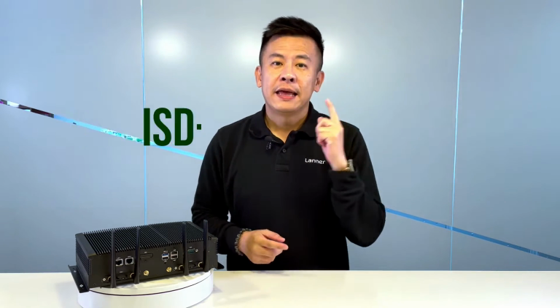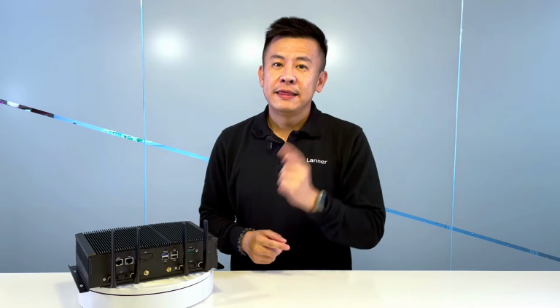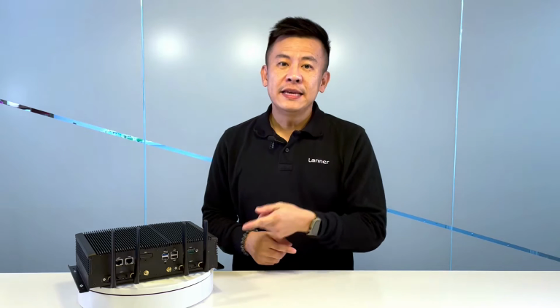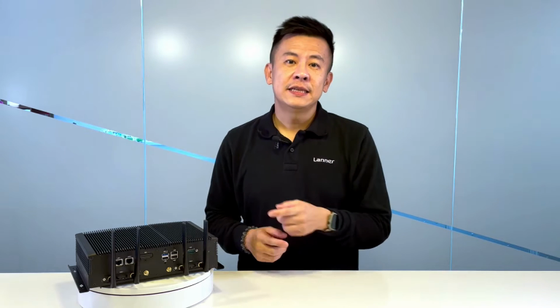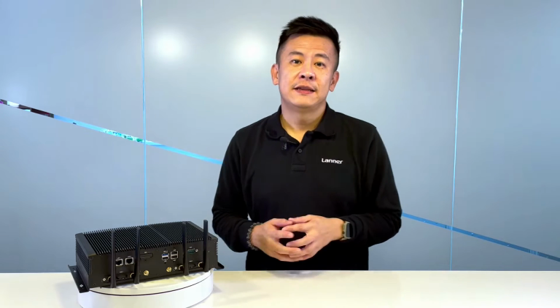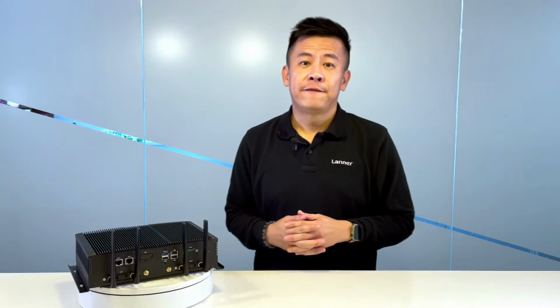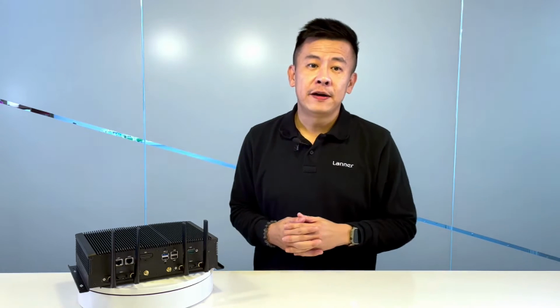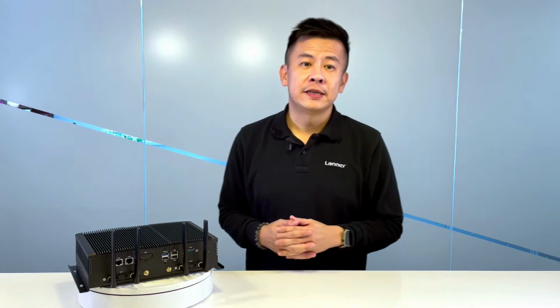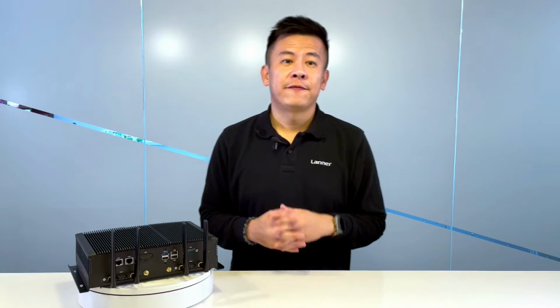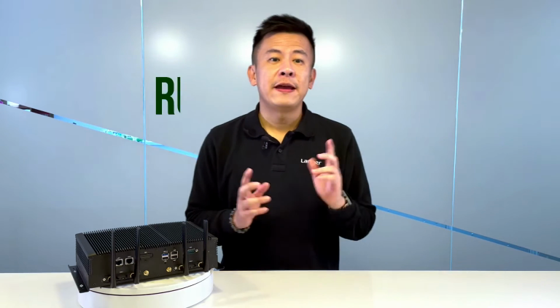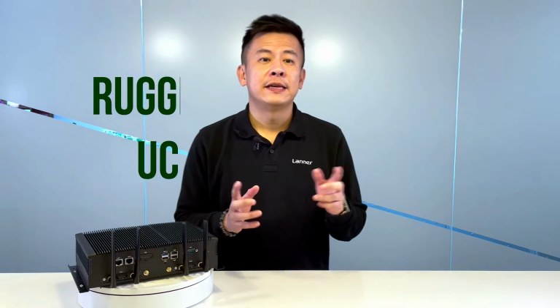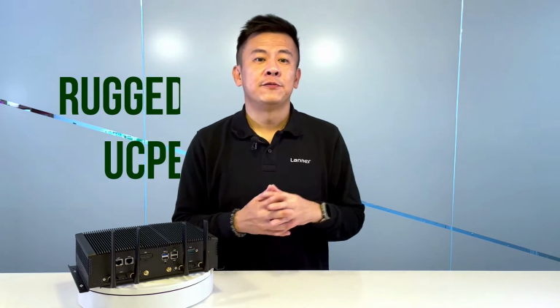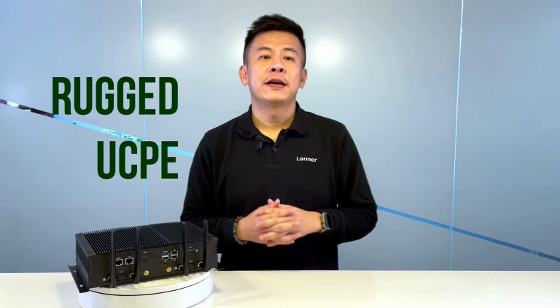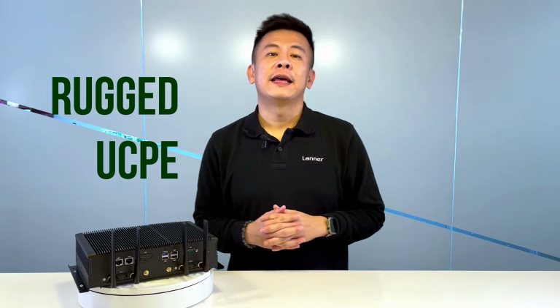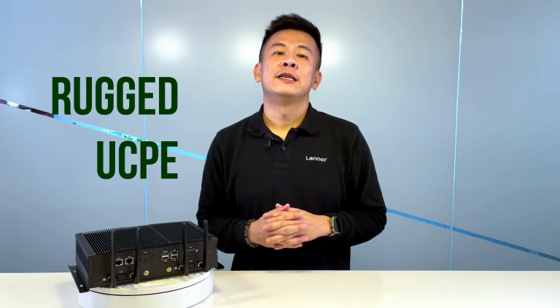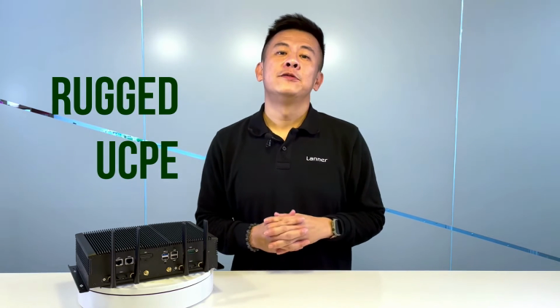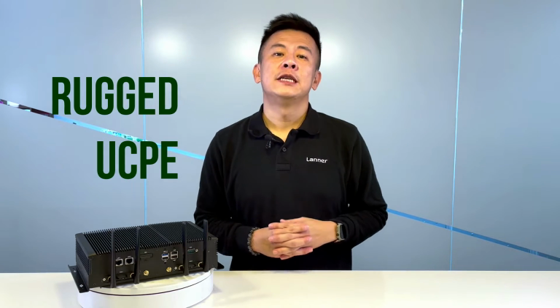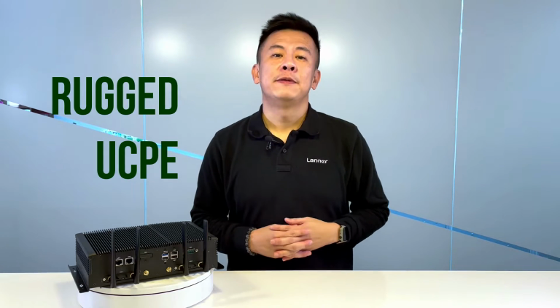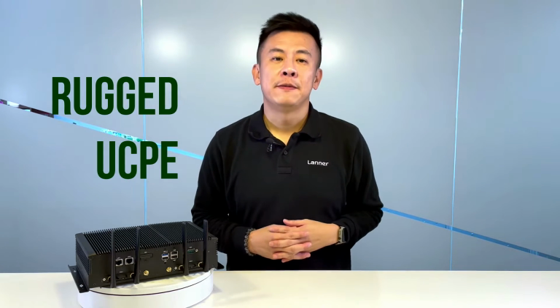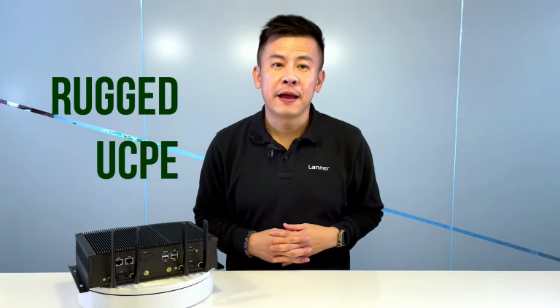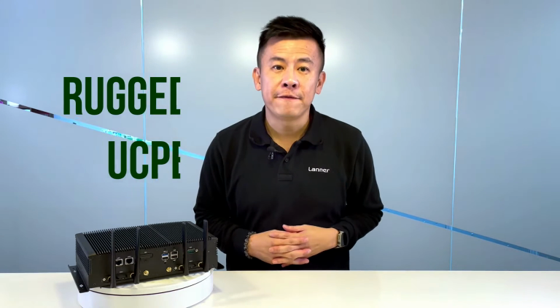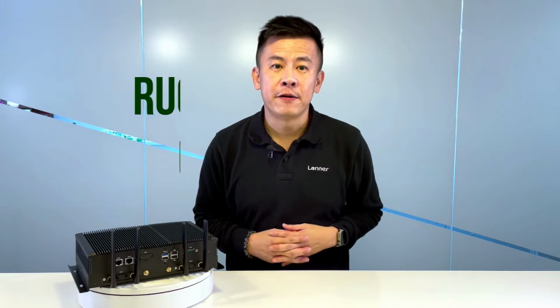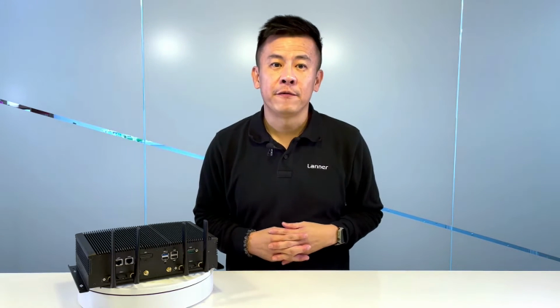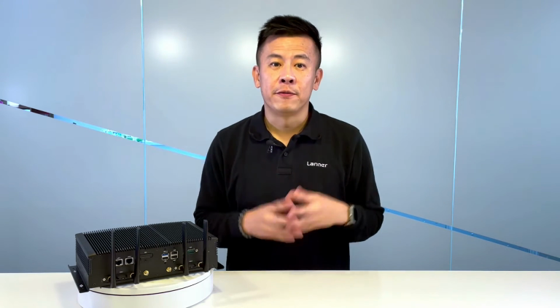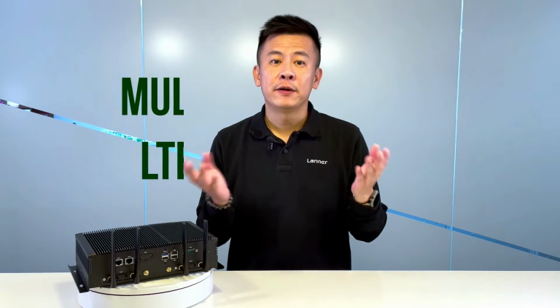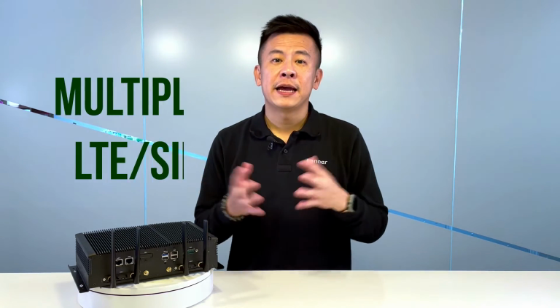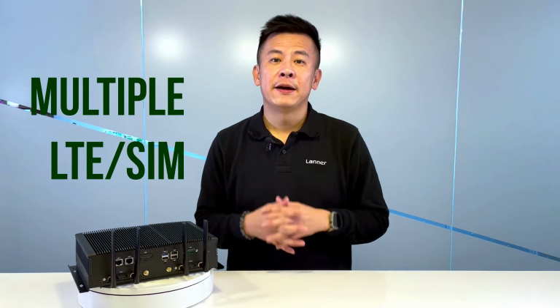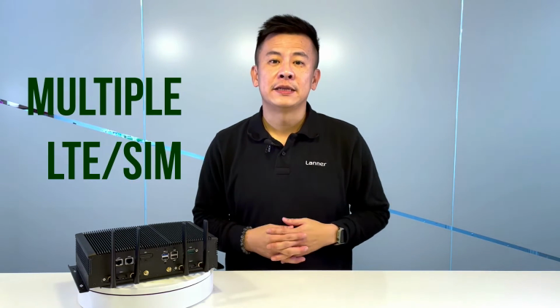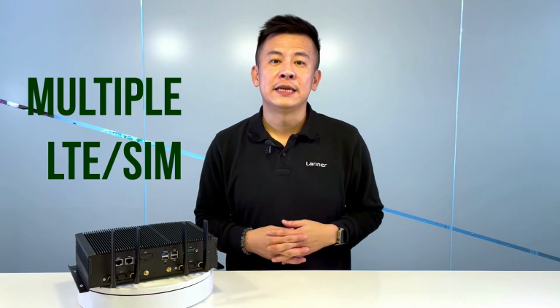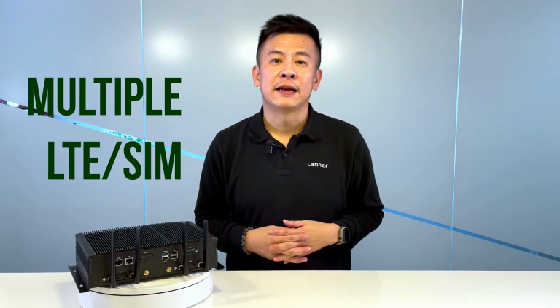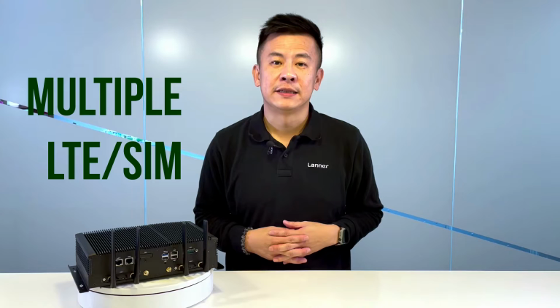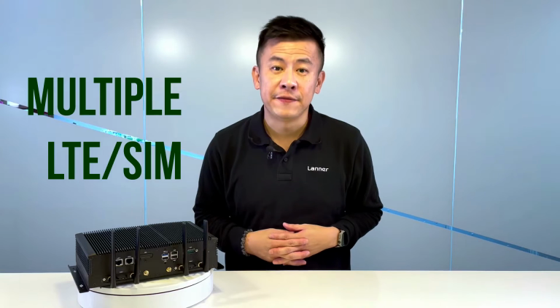This is the first fanless recognized UCP platform with multi-LTE connectivity.